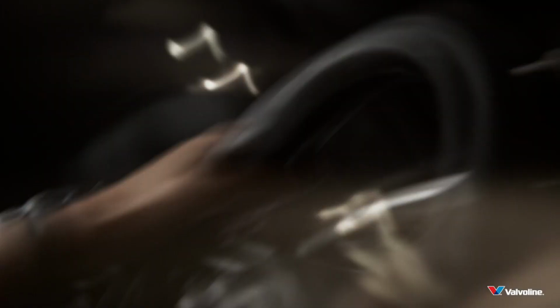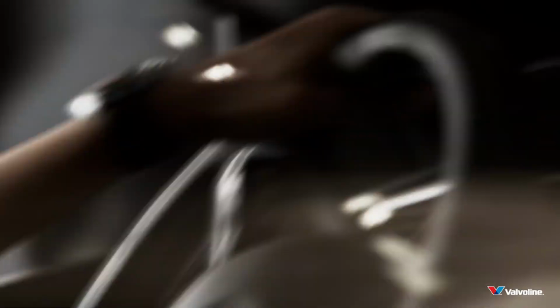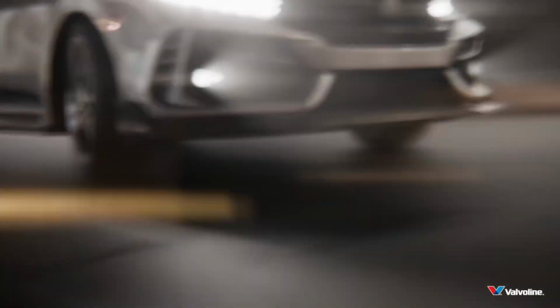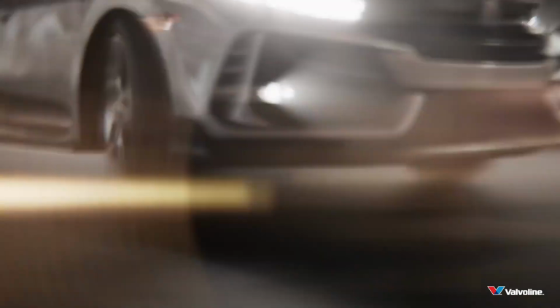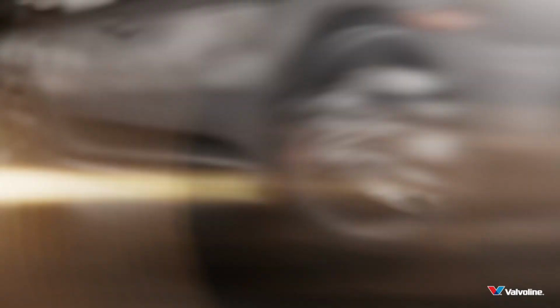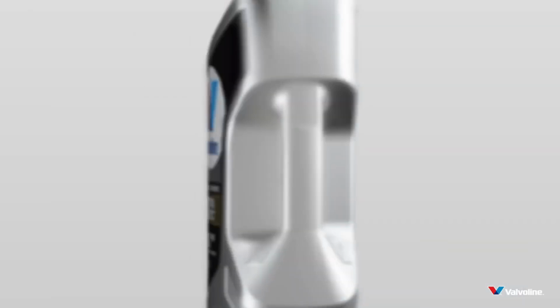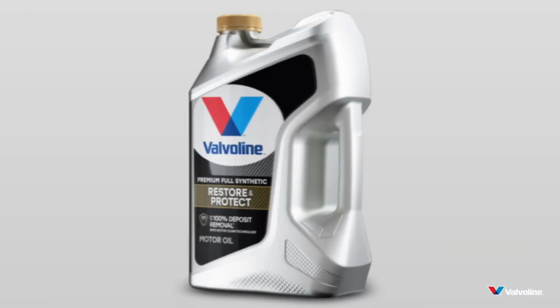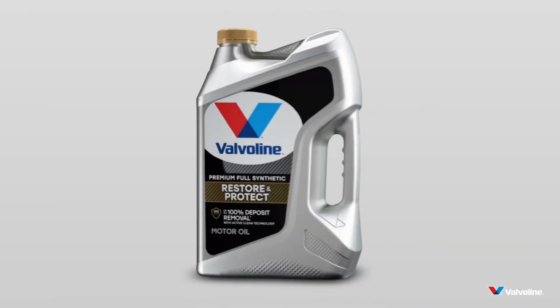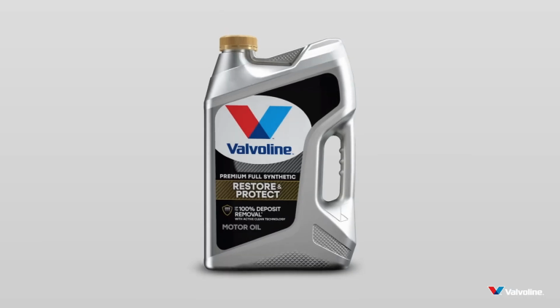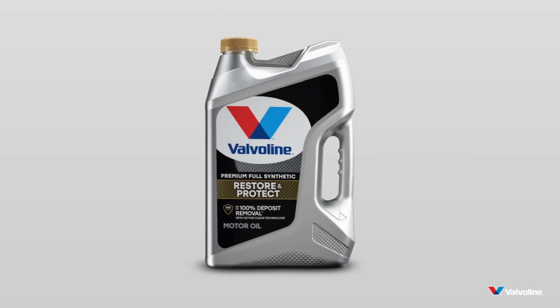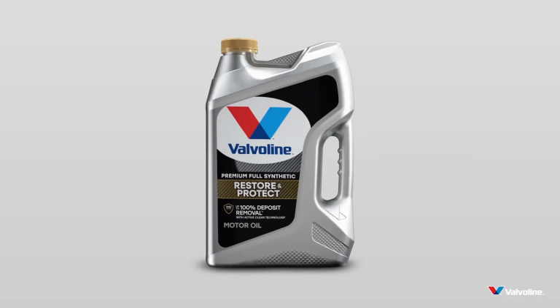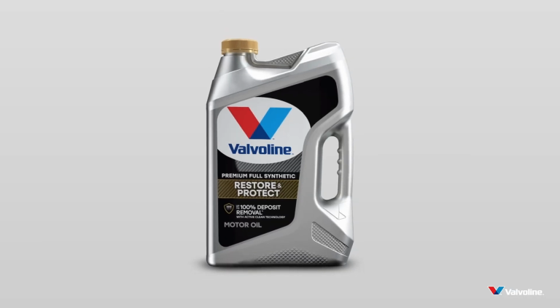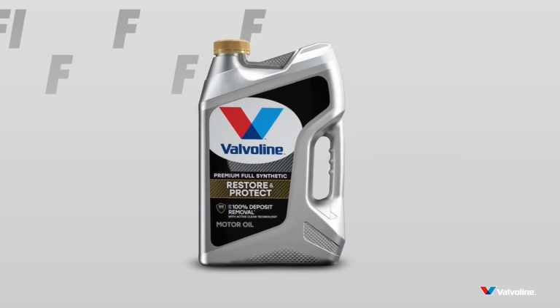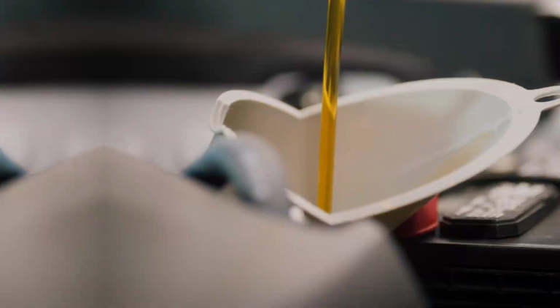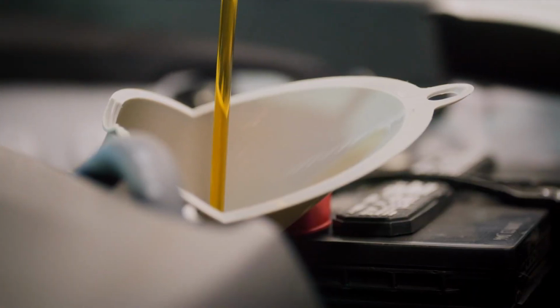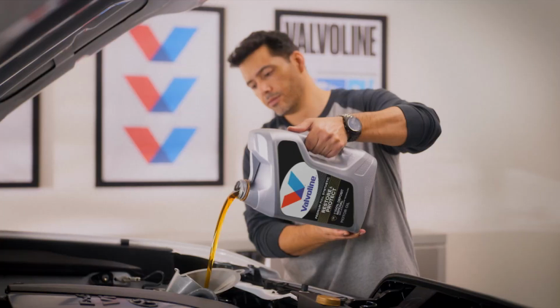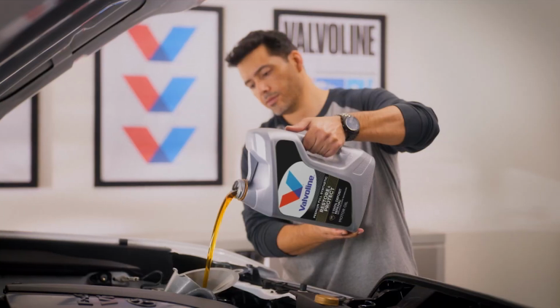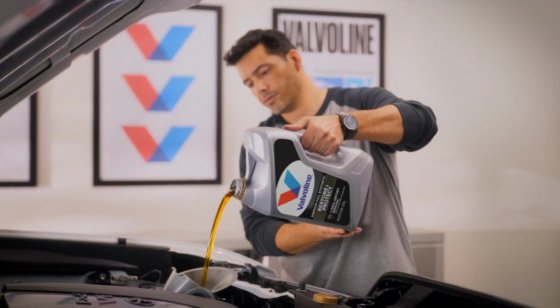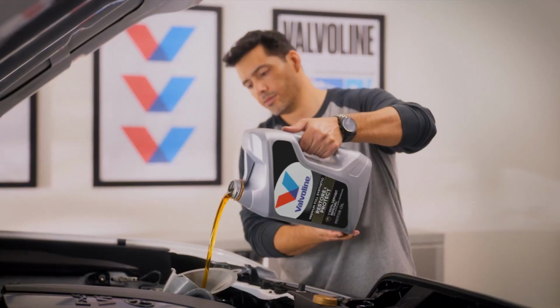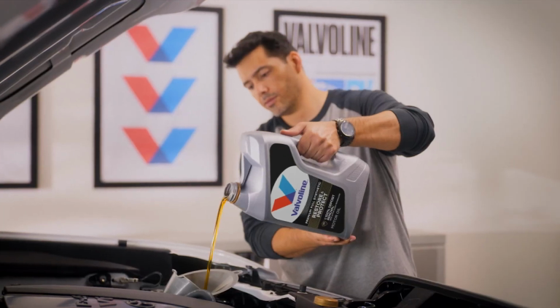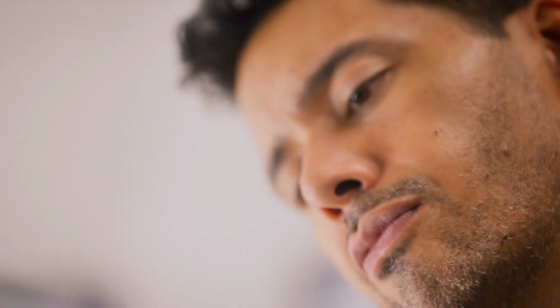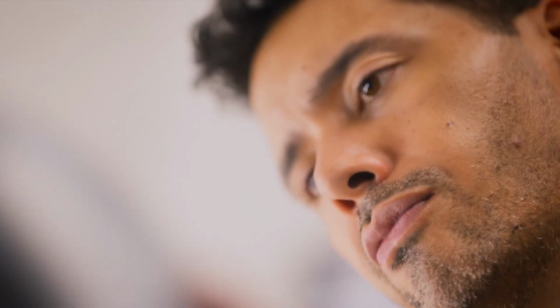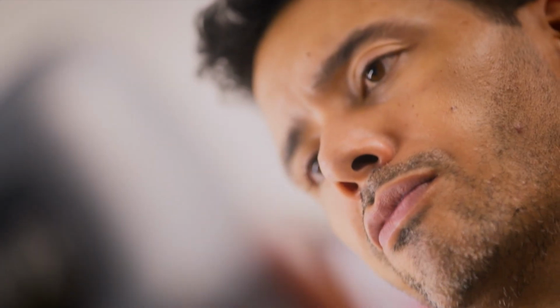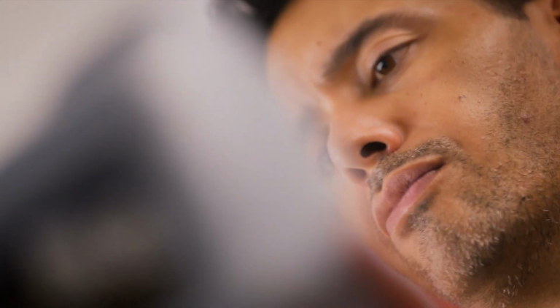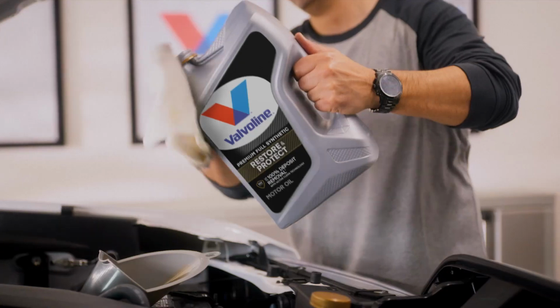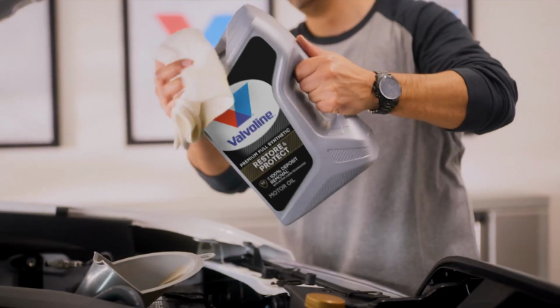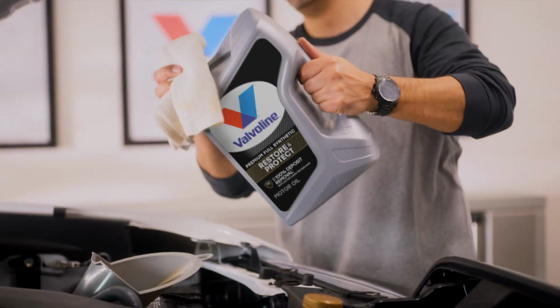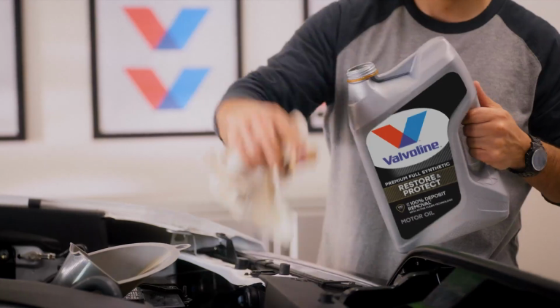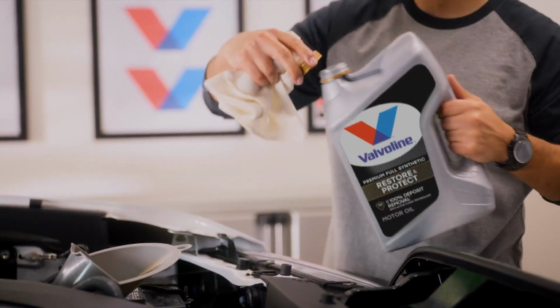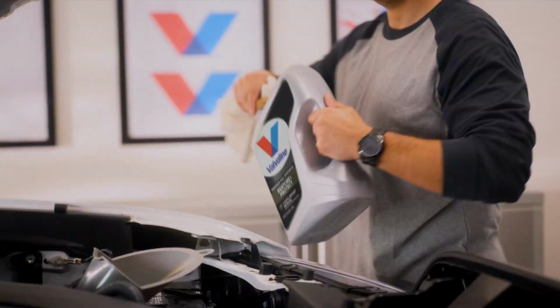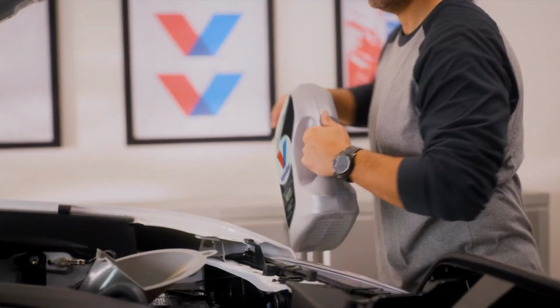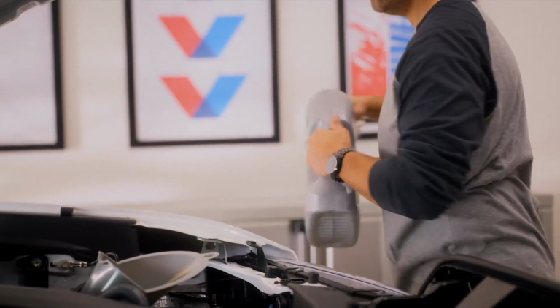Up next, we'll dive into a blend that promises even more torque, so don't hit that oil change light just yet.